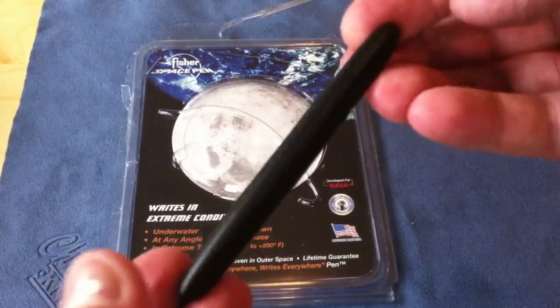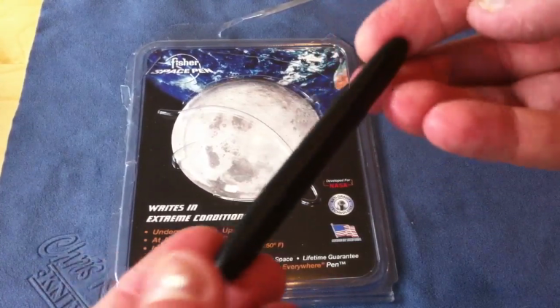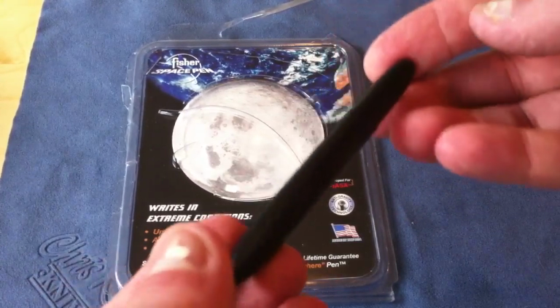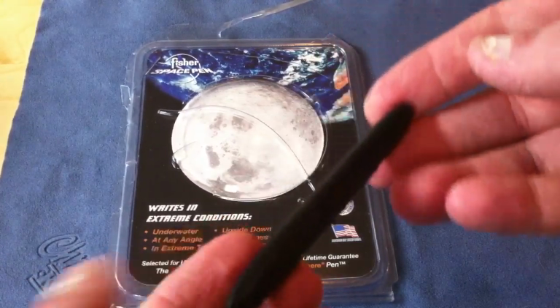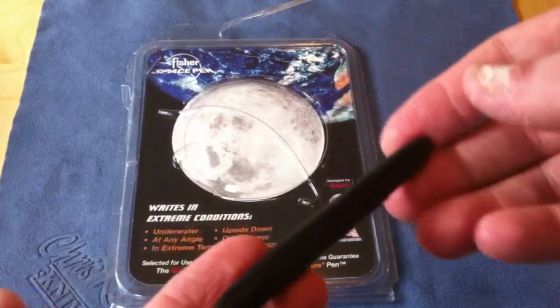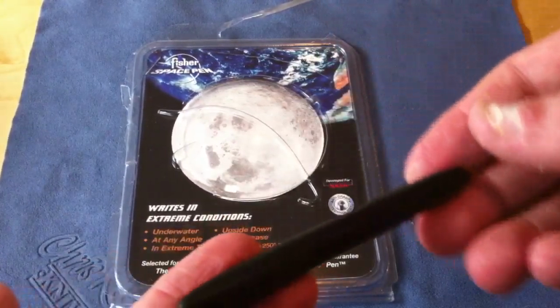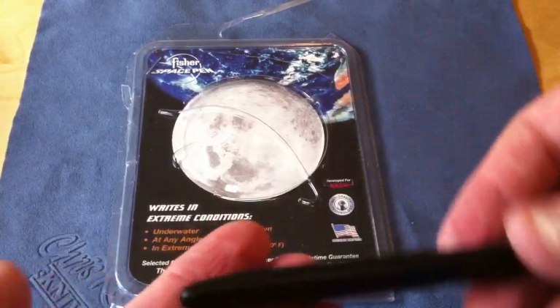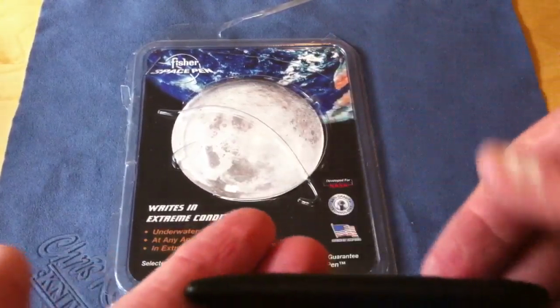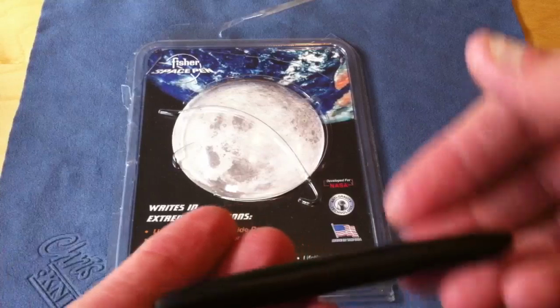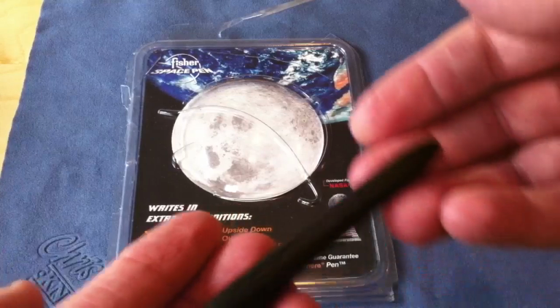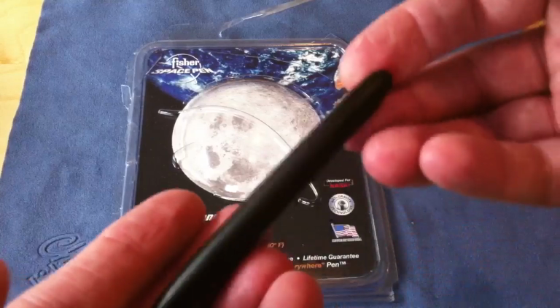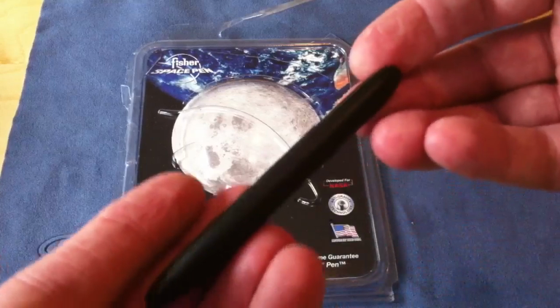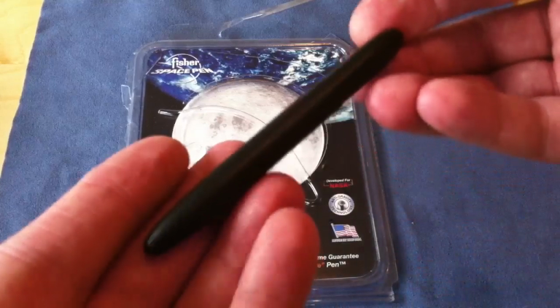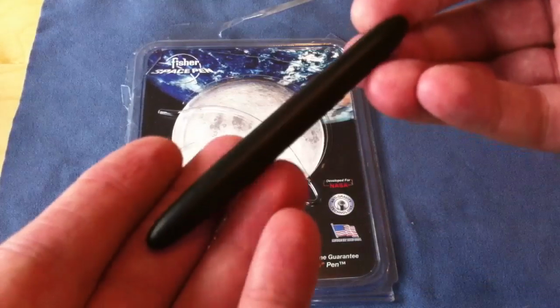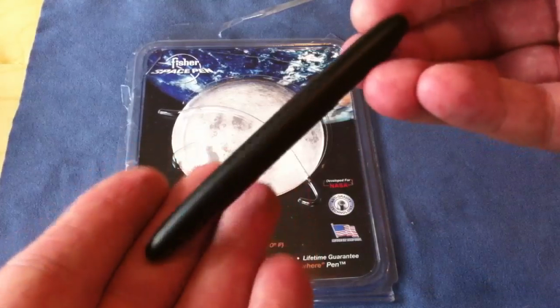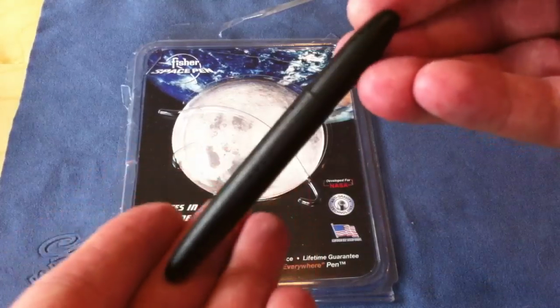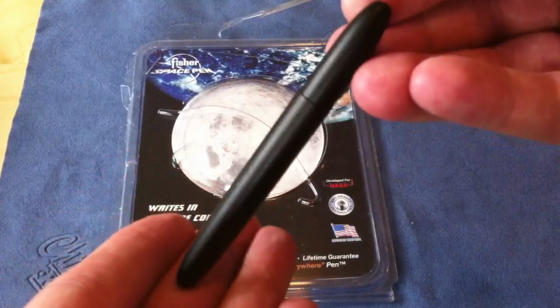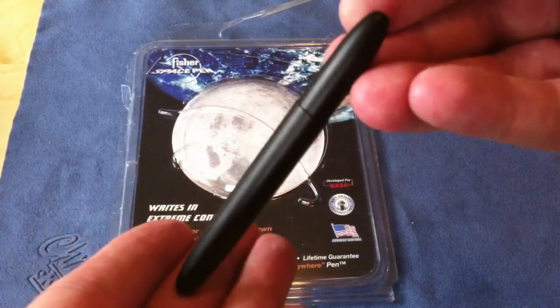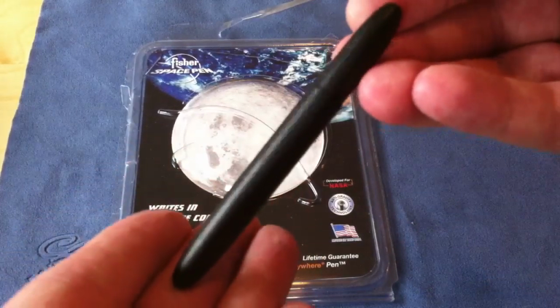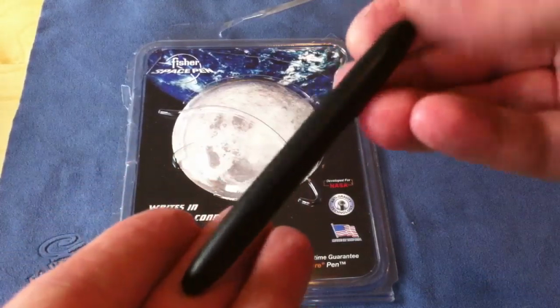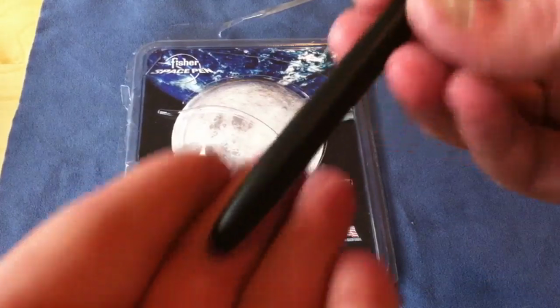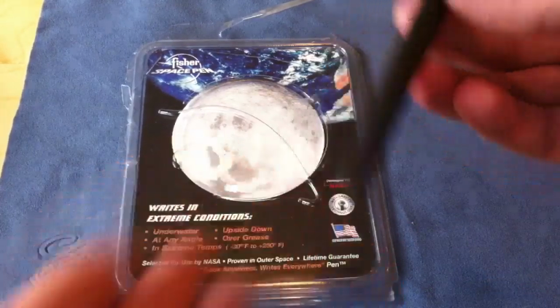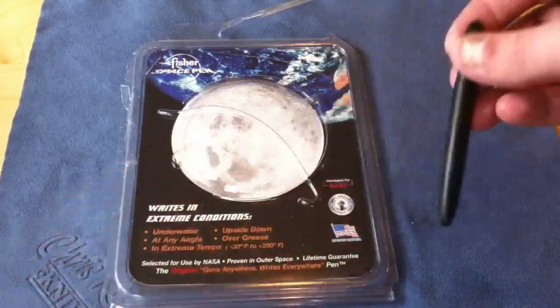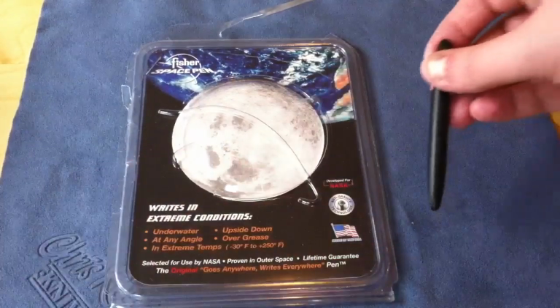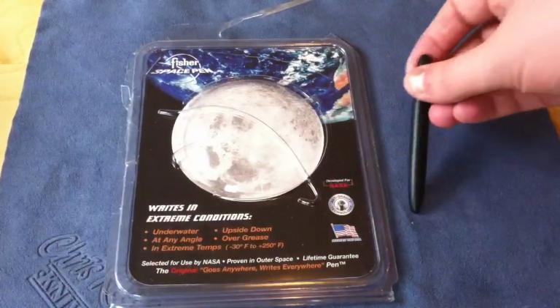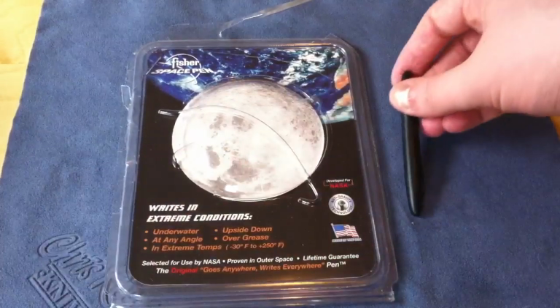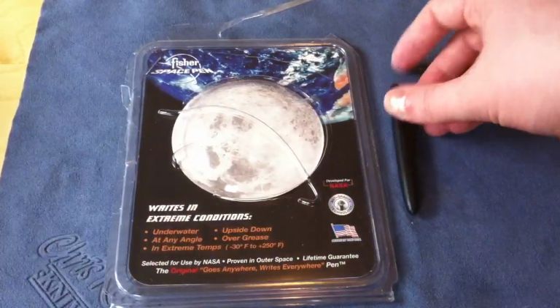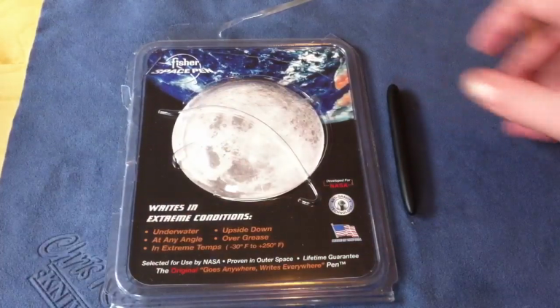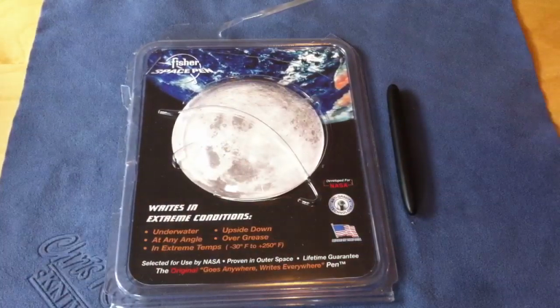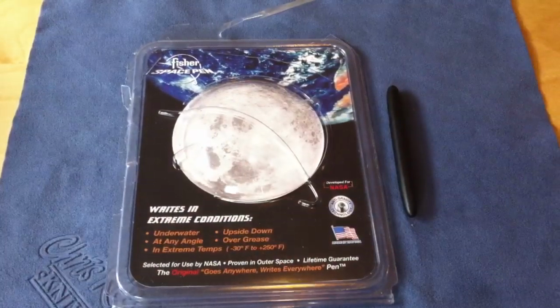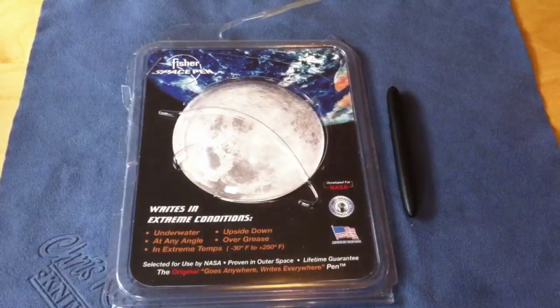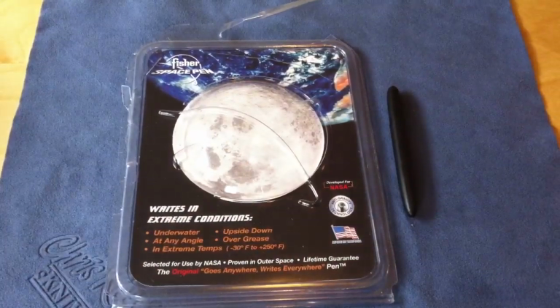The Fischer Space Pen, in my opinion, is one of the better pens on the market. They are USA made in Nevada.